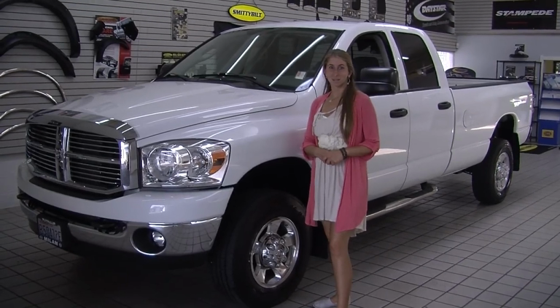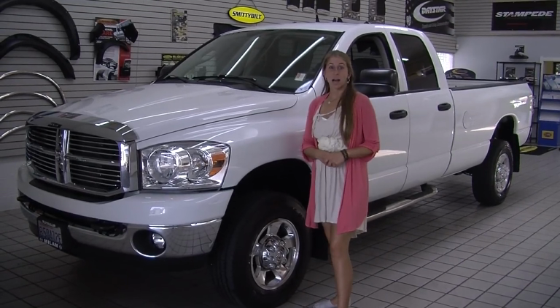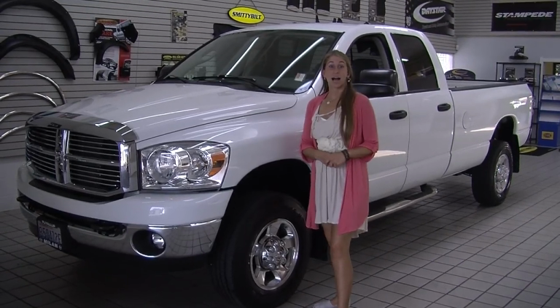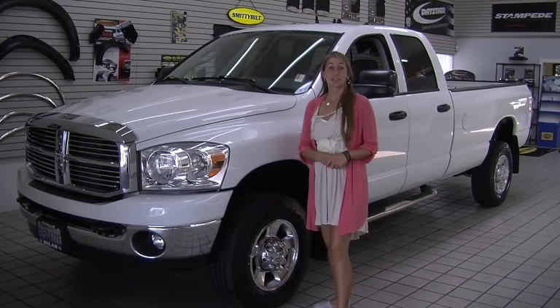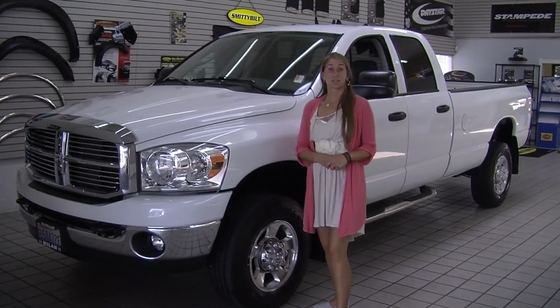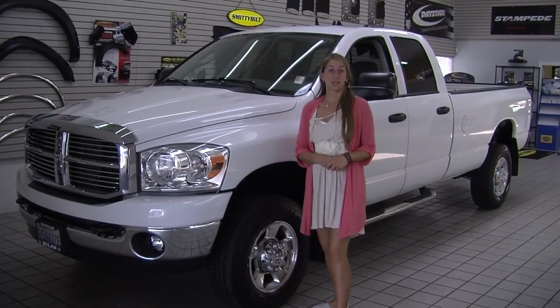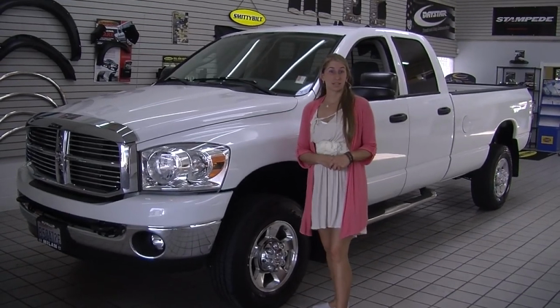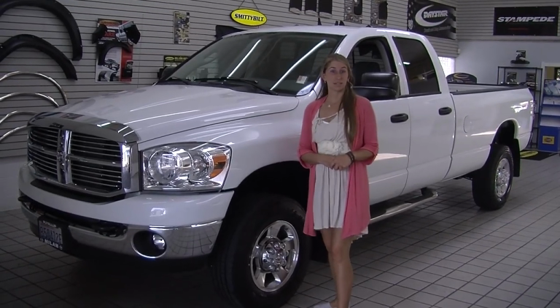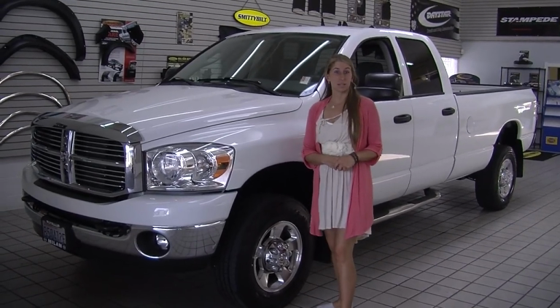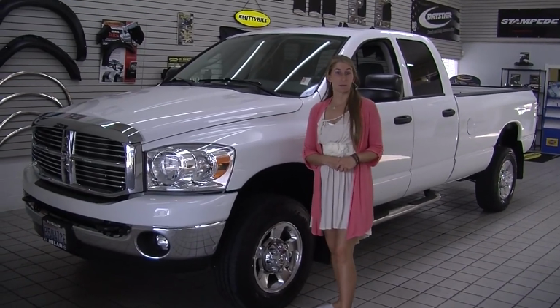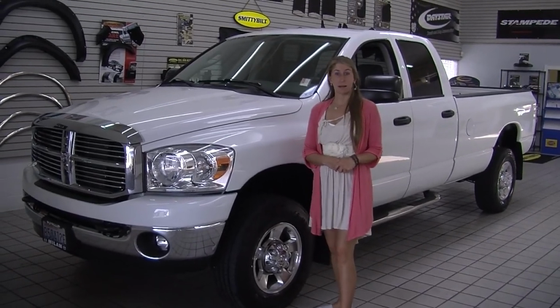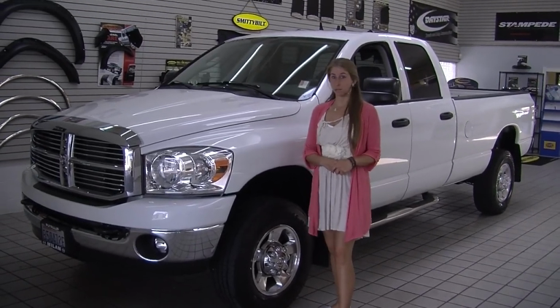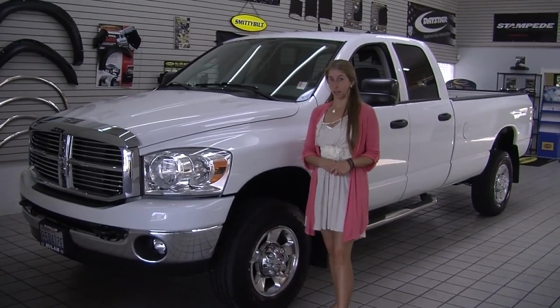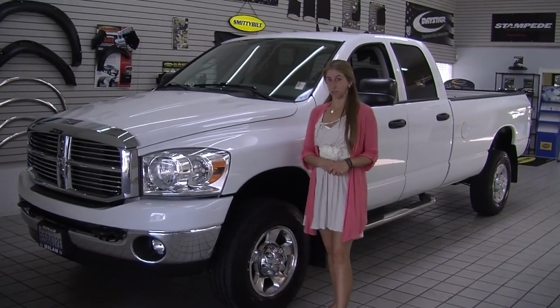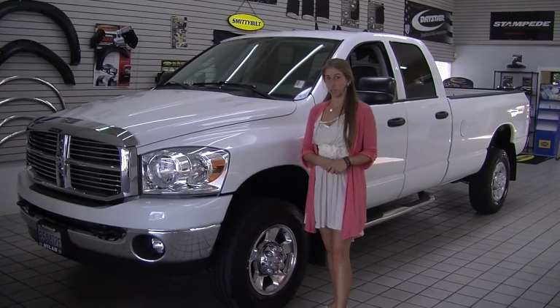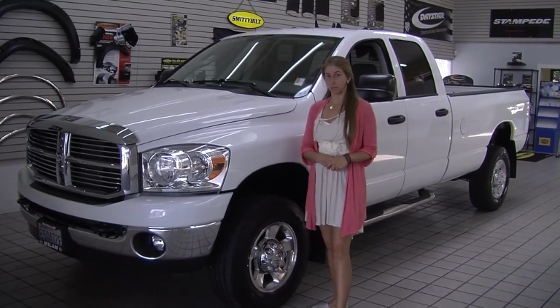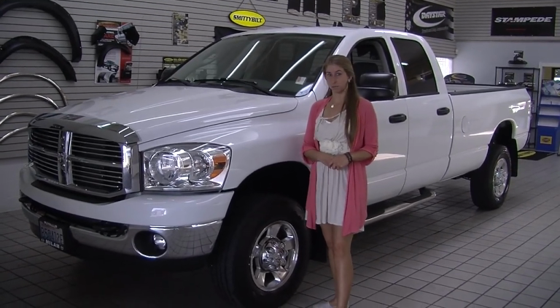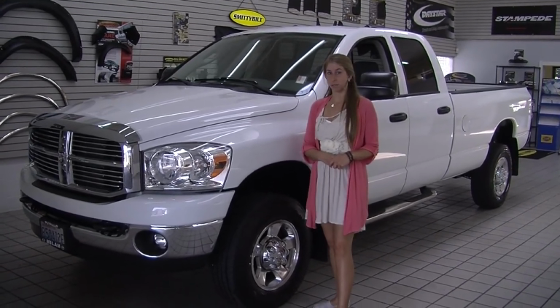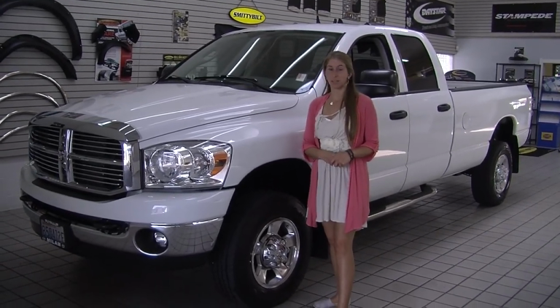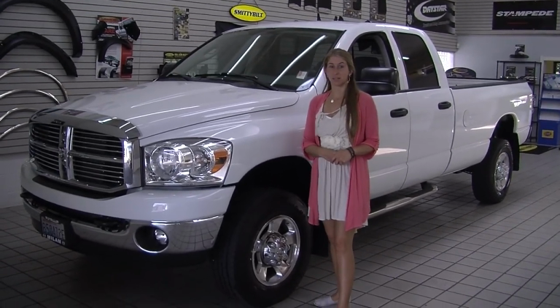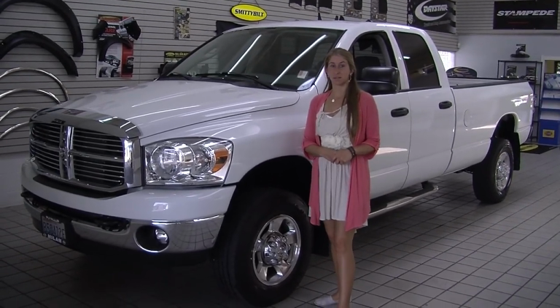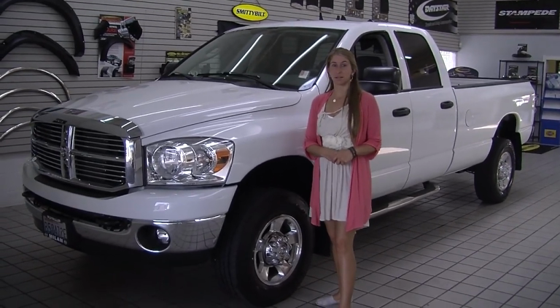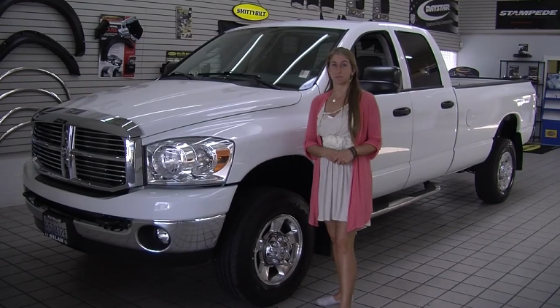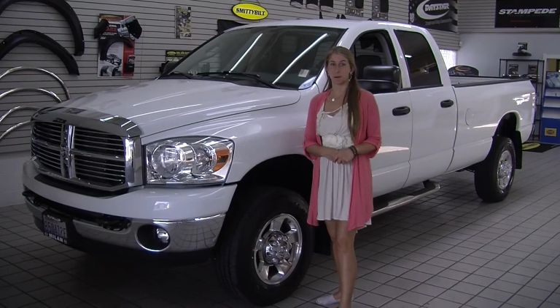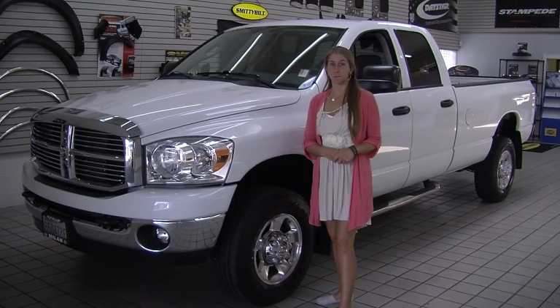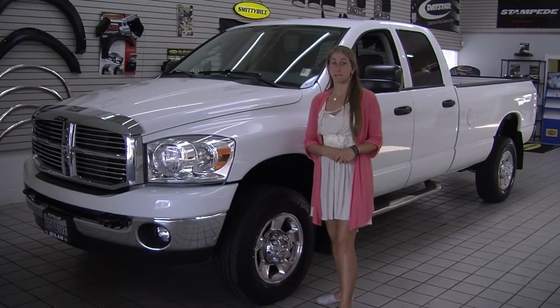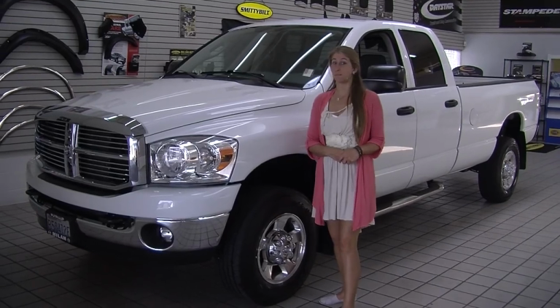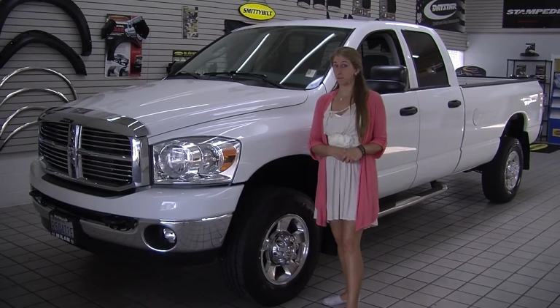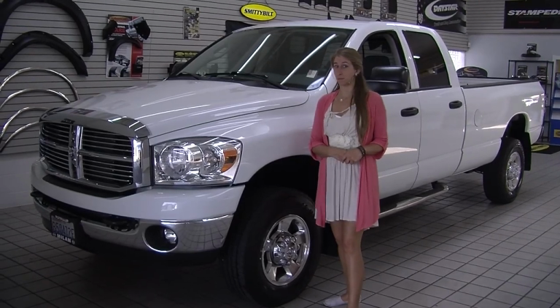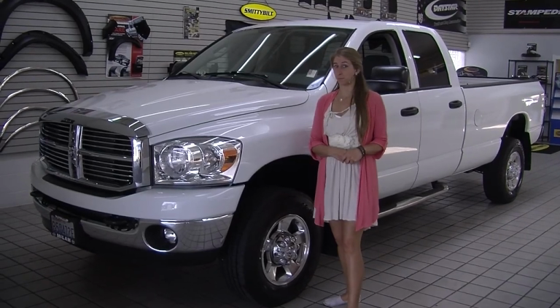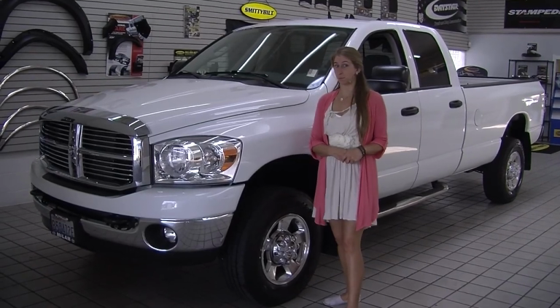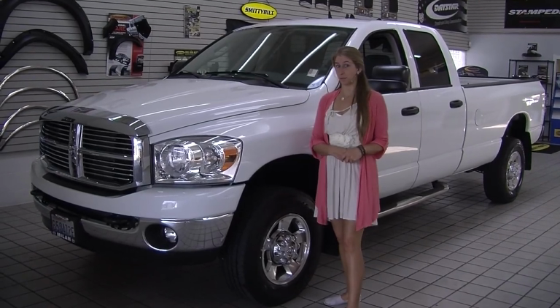Hi, this is Chelsea. Today I'm at Milam Truck Country. We're conveniently located in Puyallup at 500 River Road.